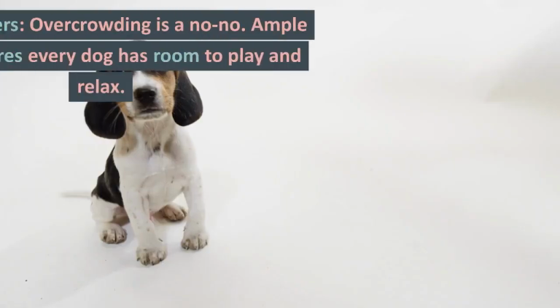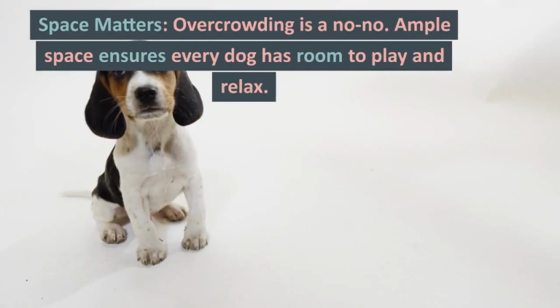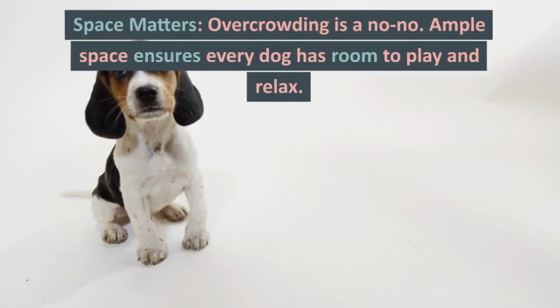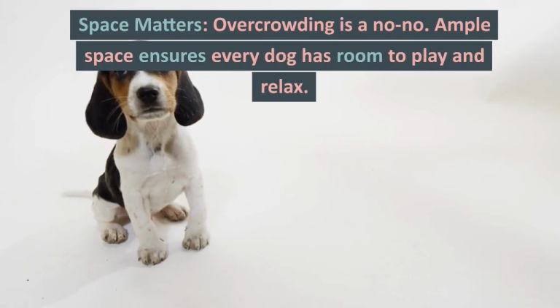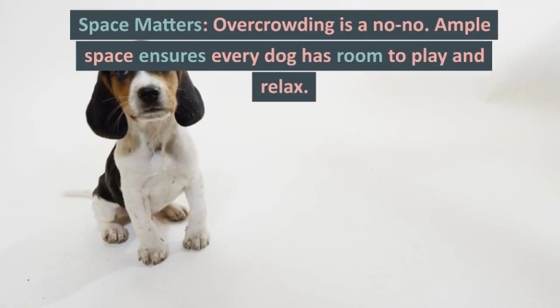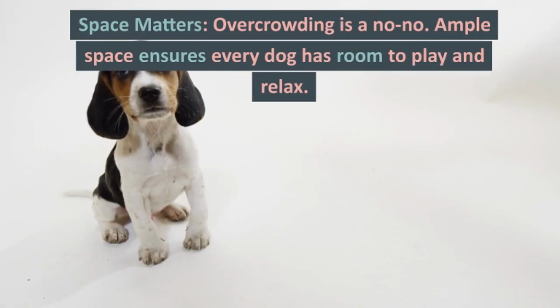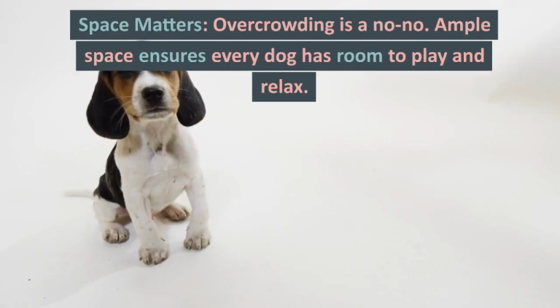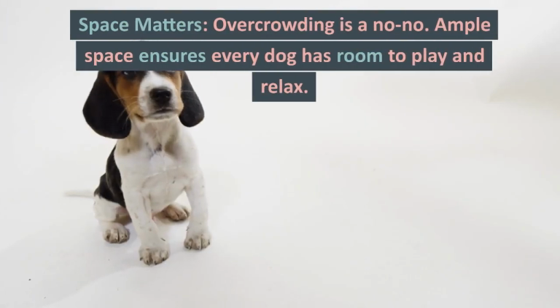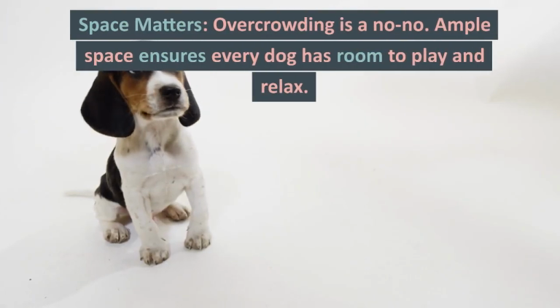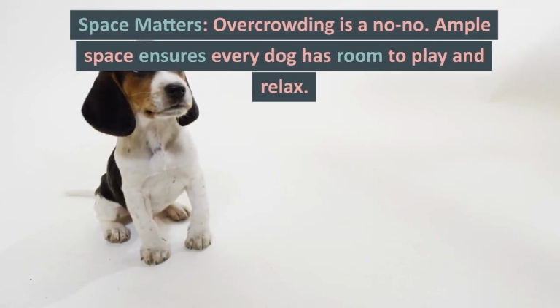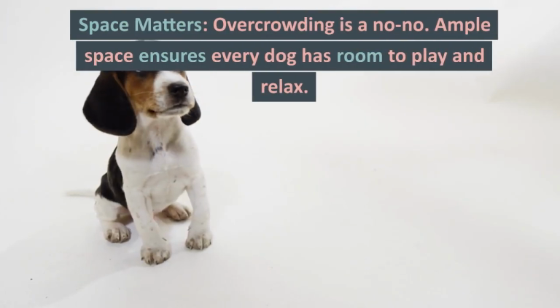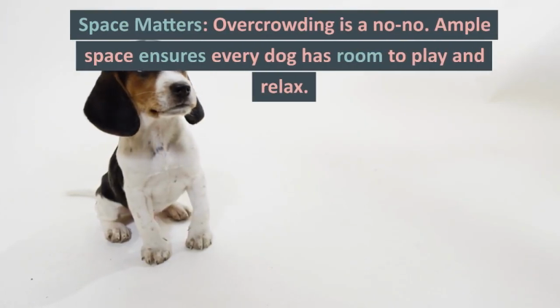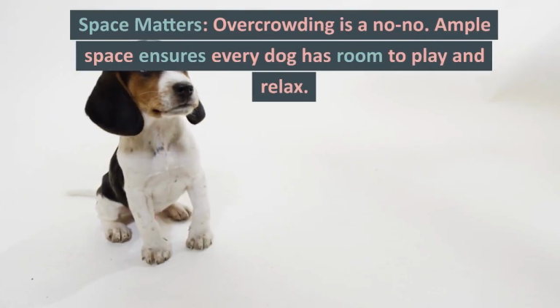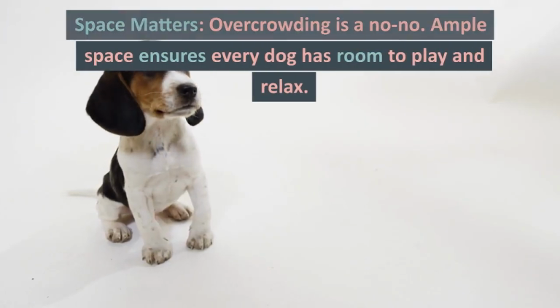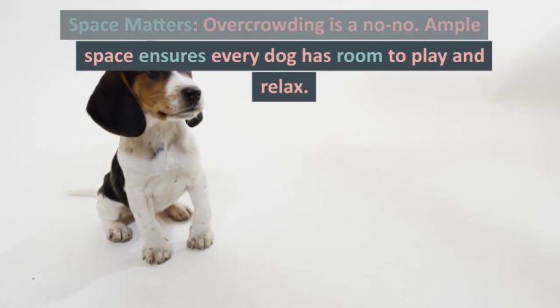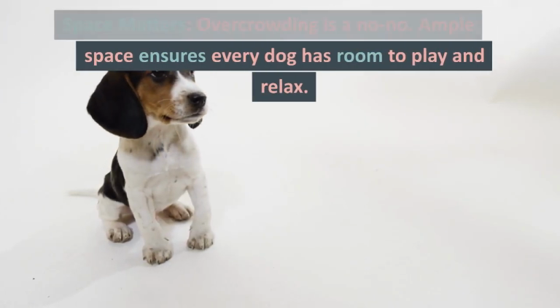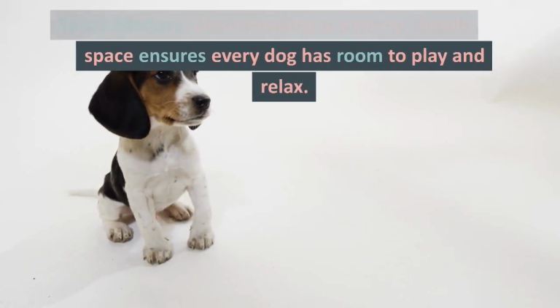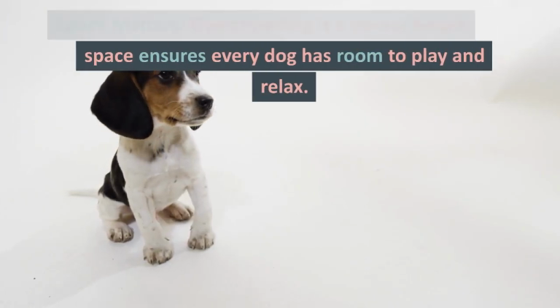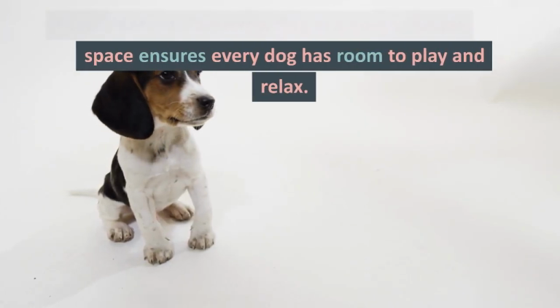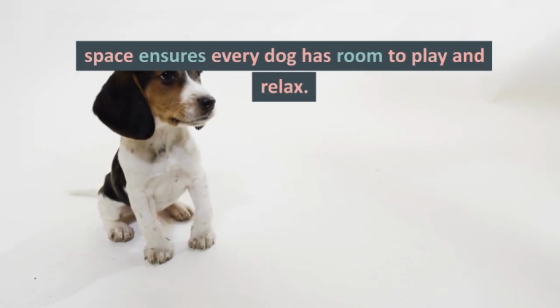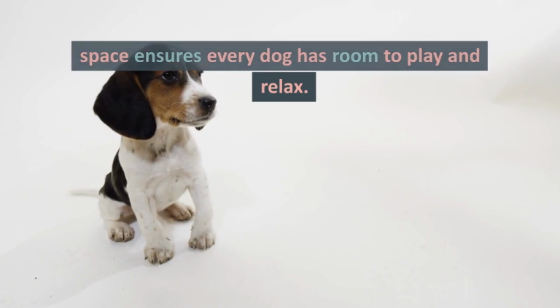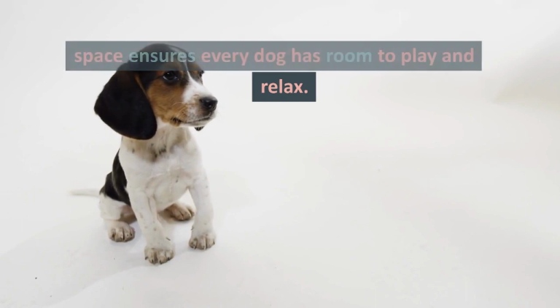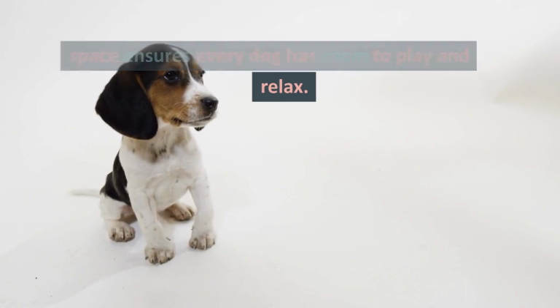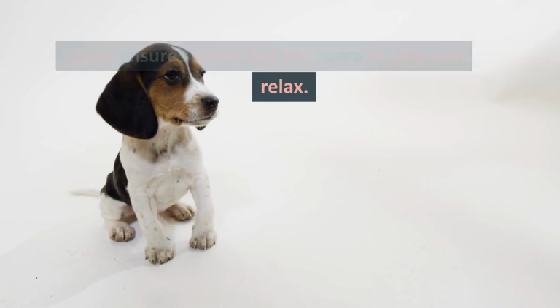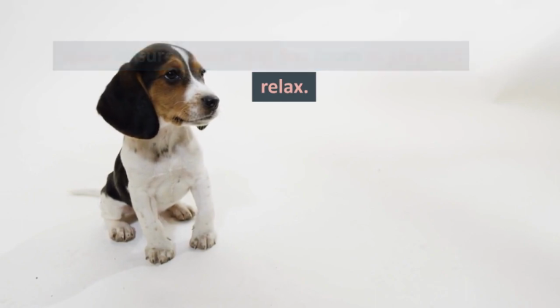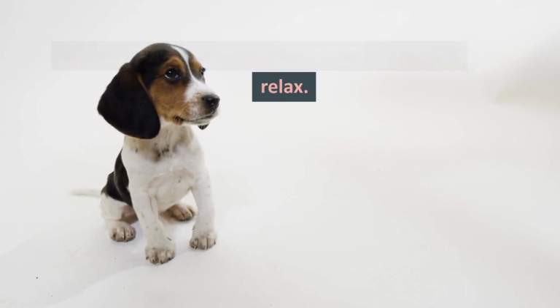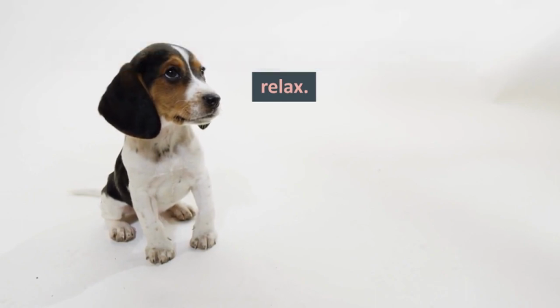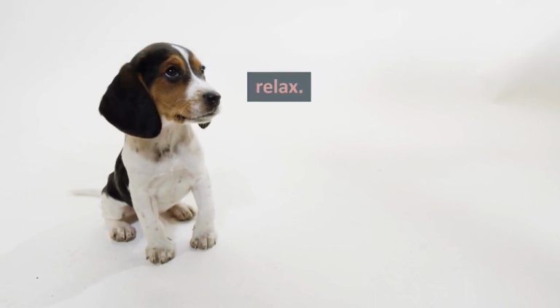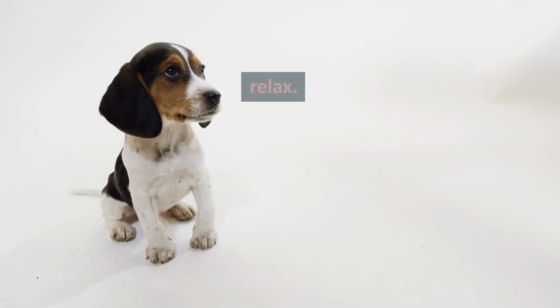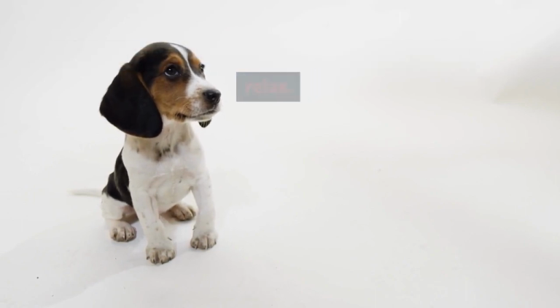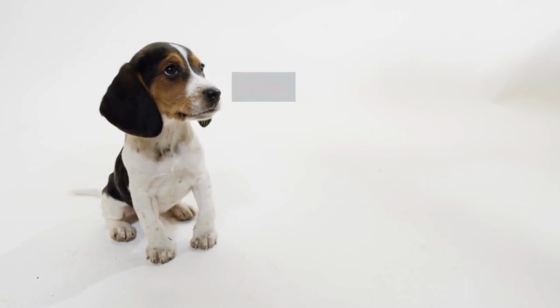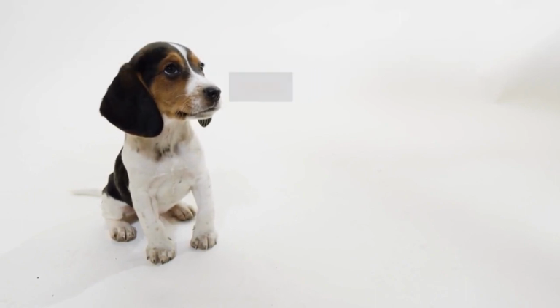Space matters. Overcrowding is a no-no. Ample space ensures every dog has room to play and relax.